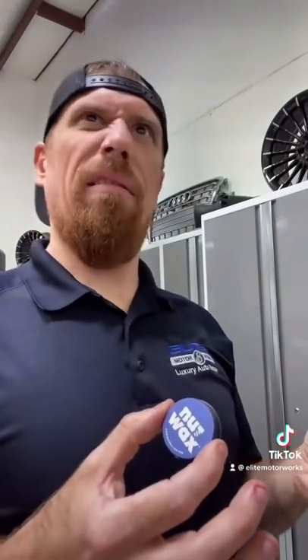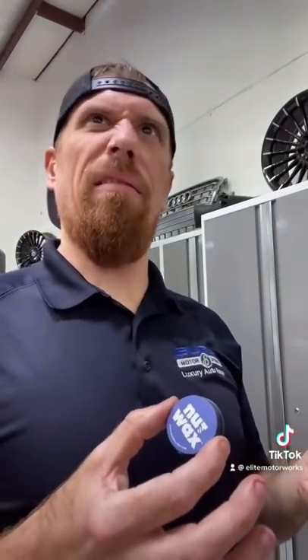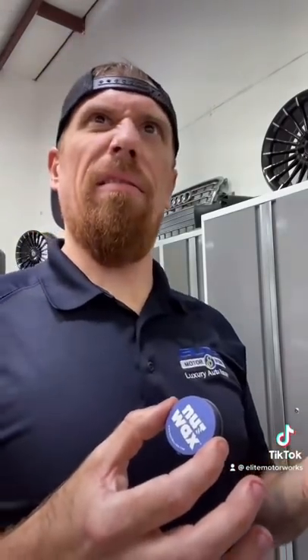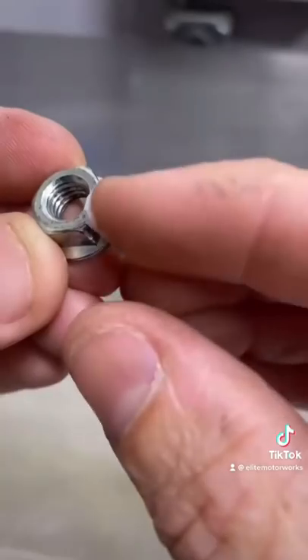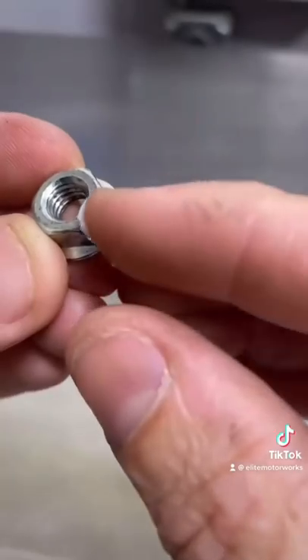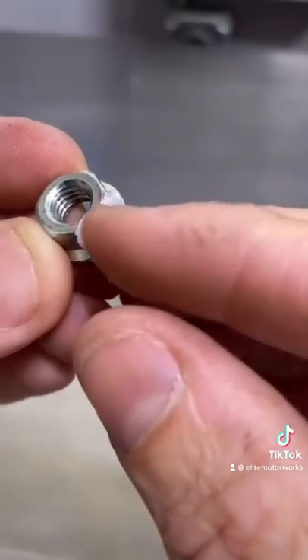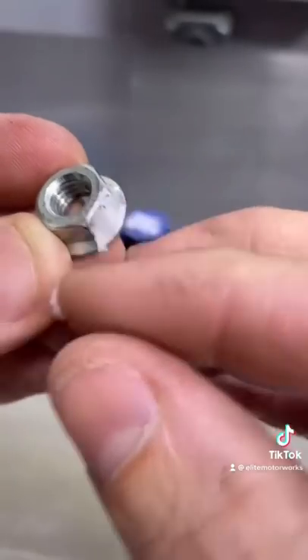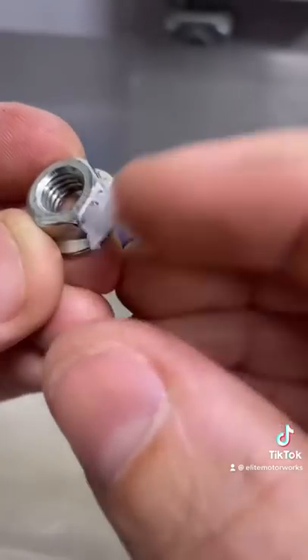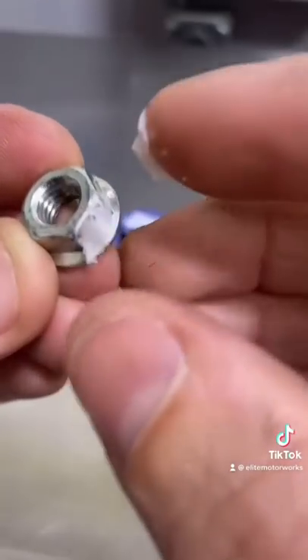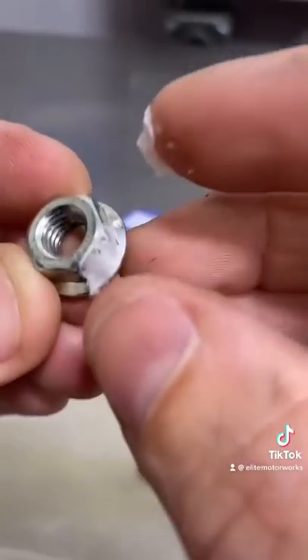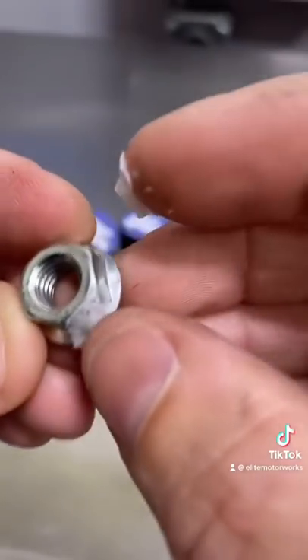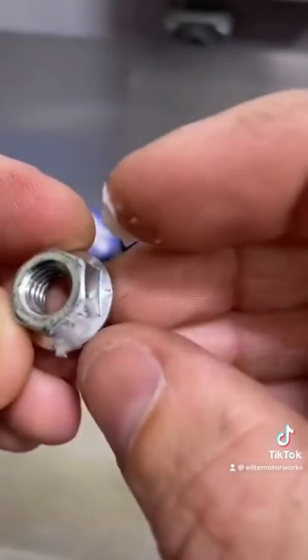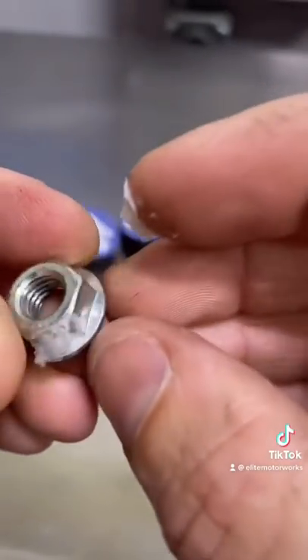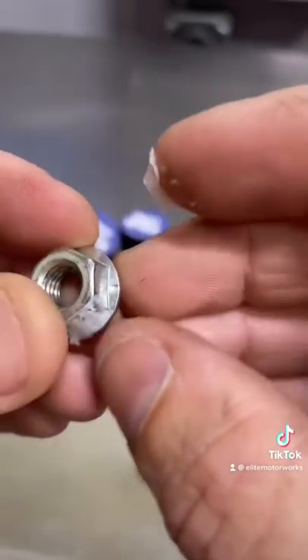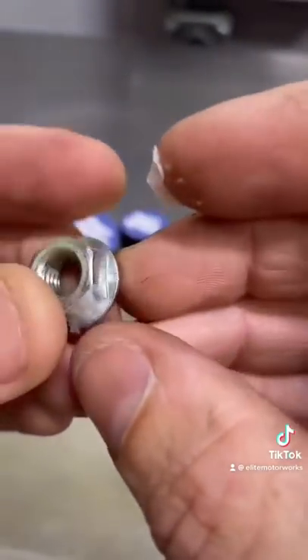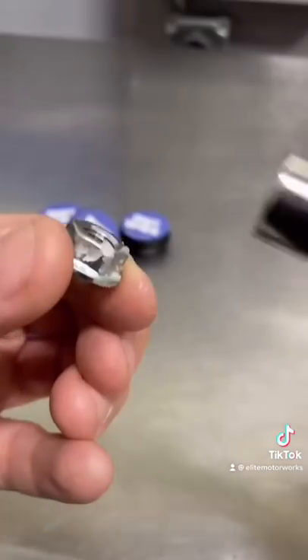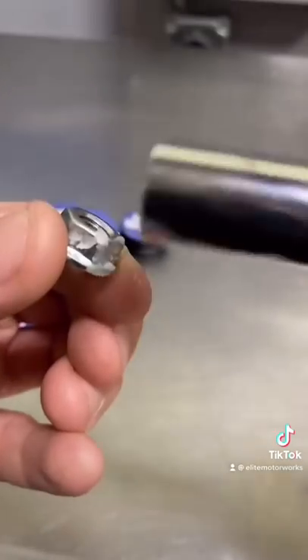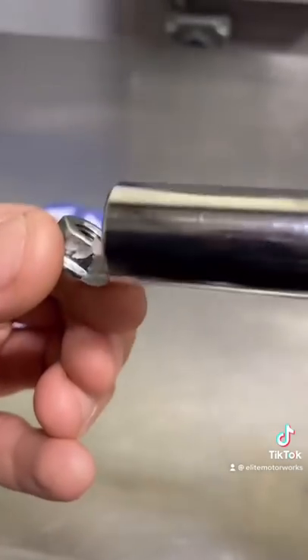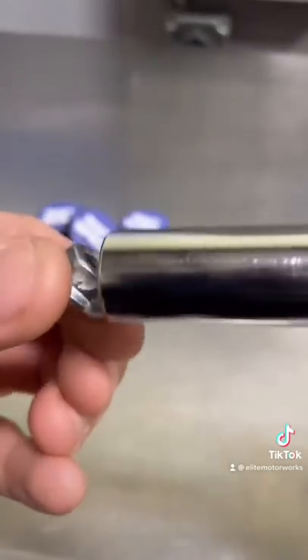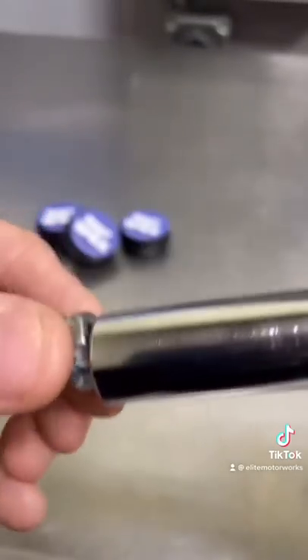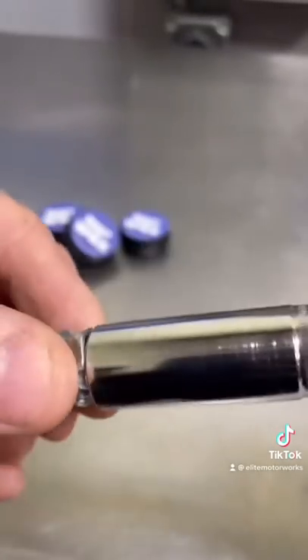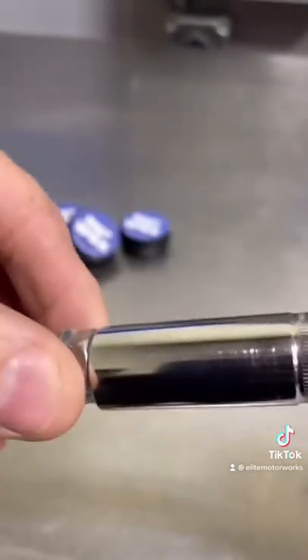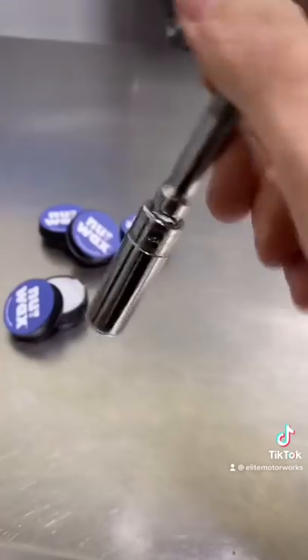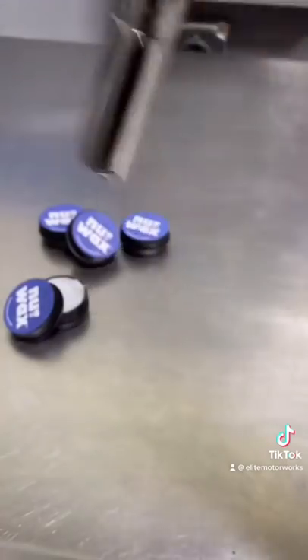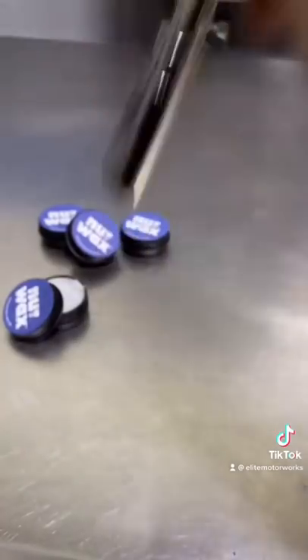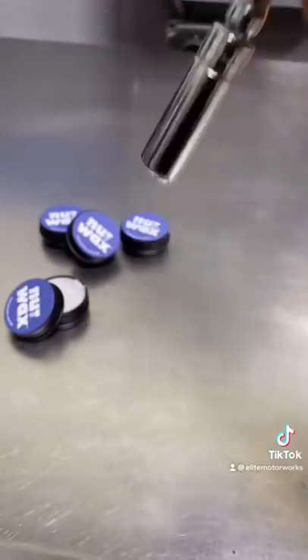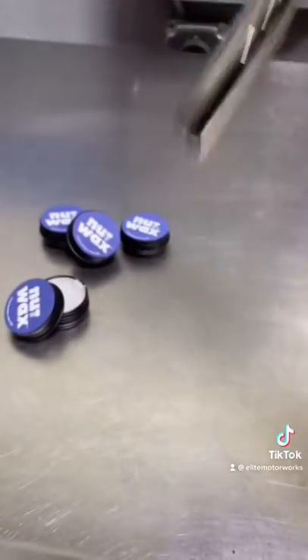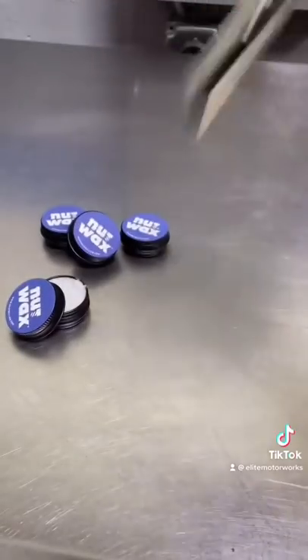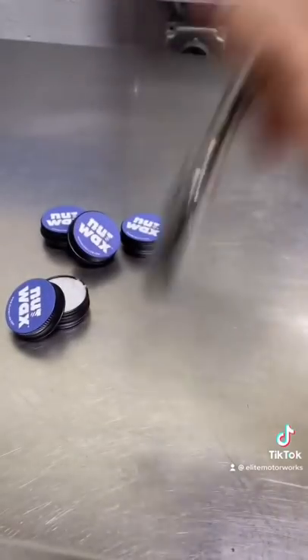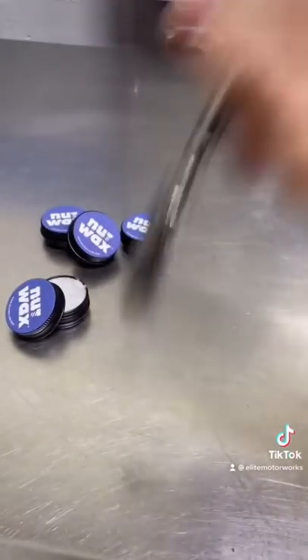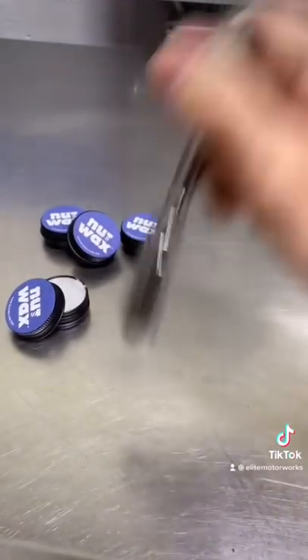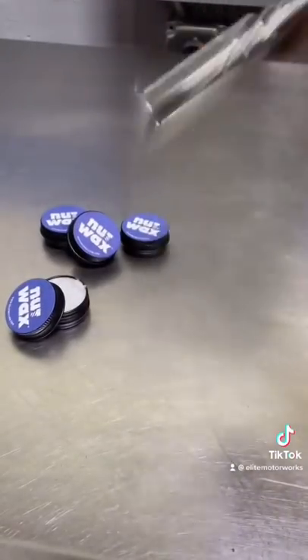When I'm working, I always wax my nuts, and you should too. Put your nuts to the test with nut wax.